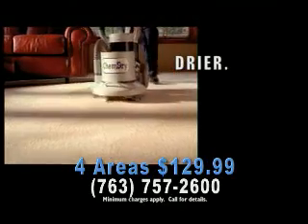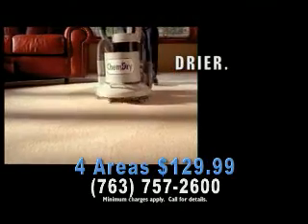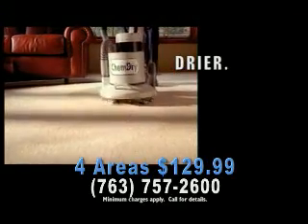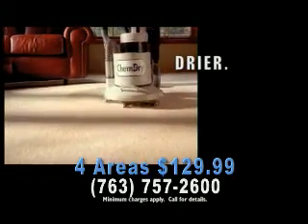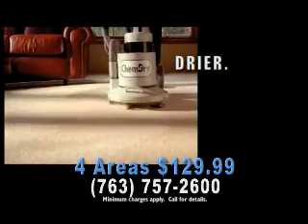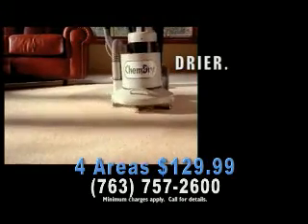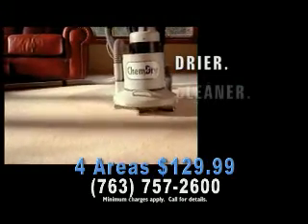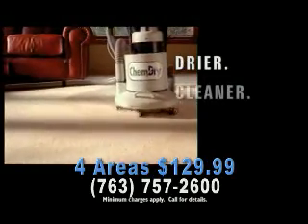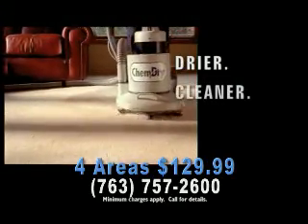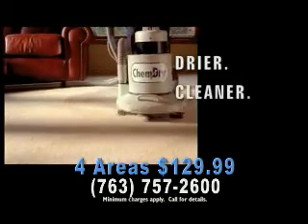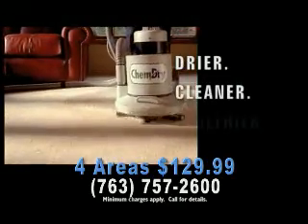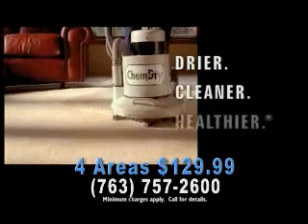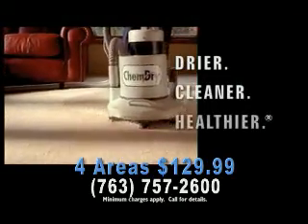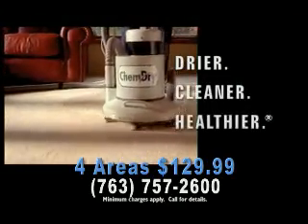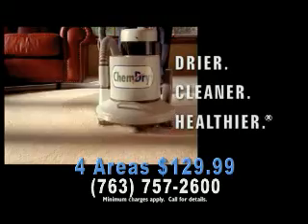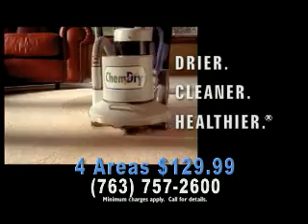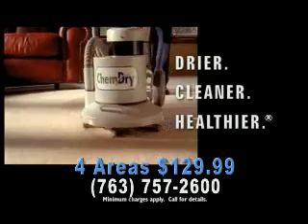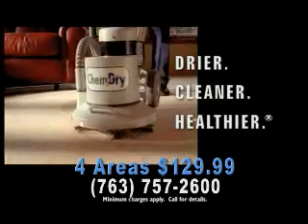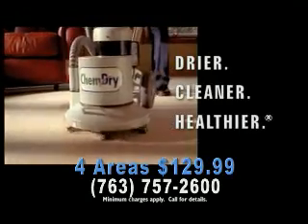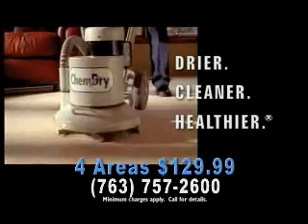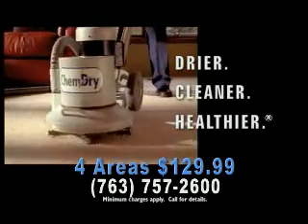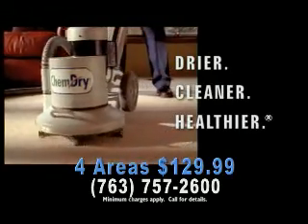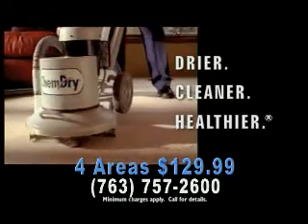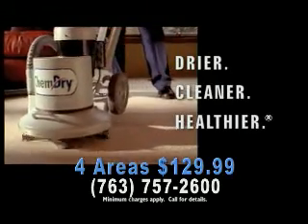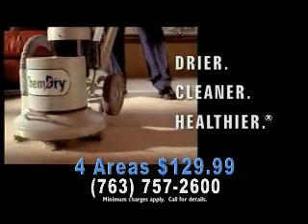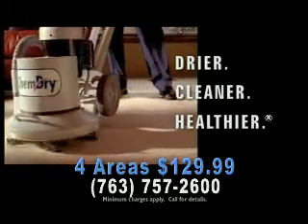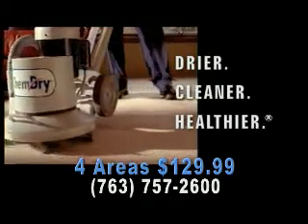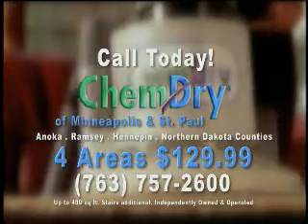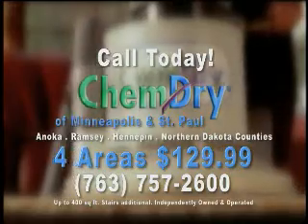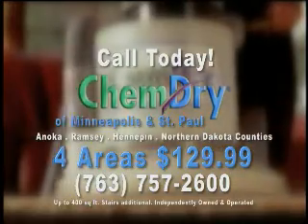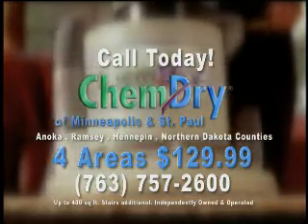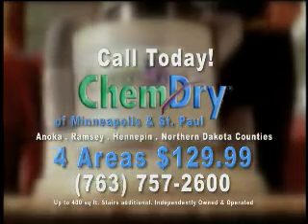So for dryer, cleaner, healthier carpets, don't wait. Call ChemDry today.